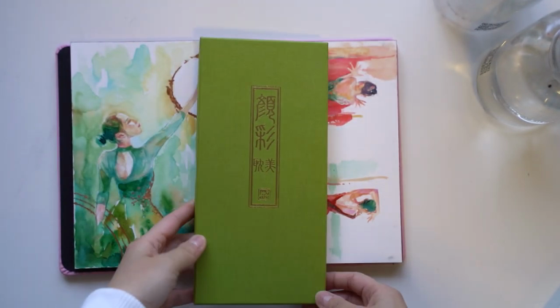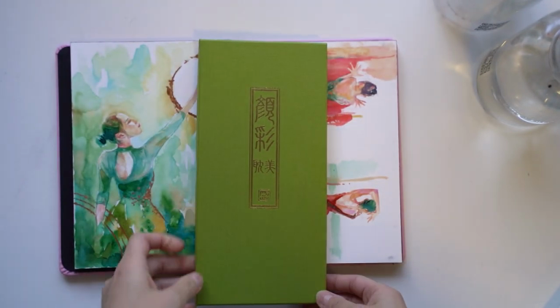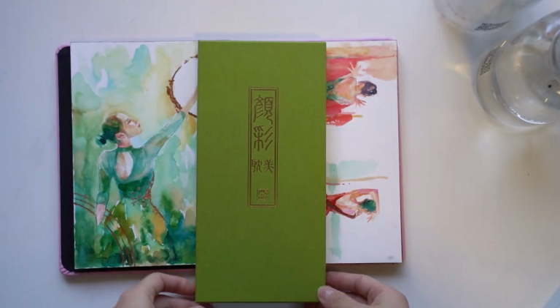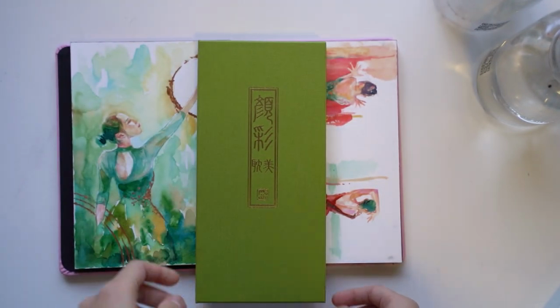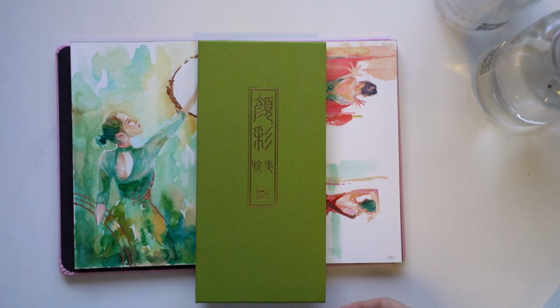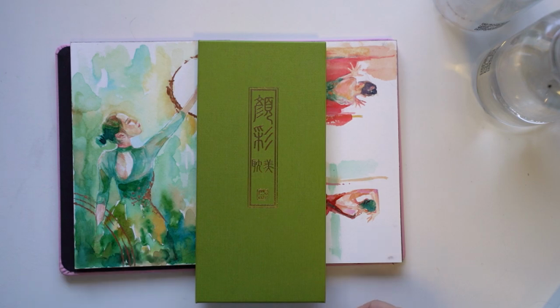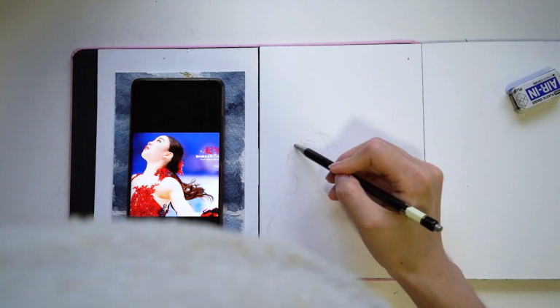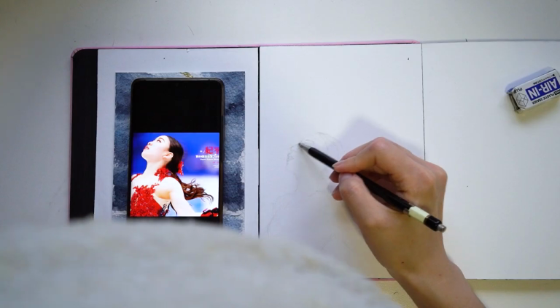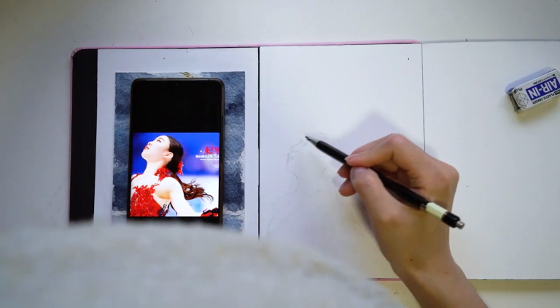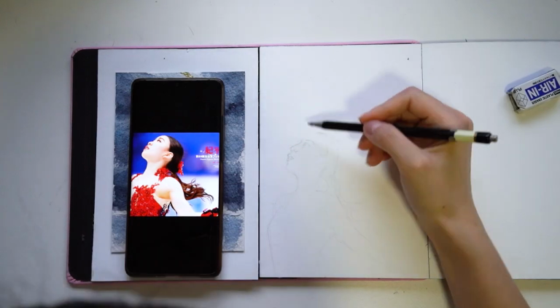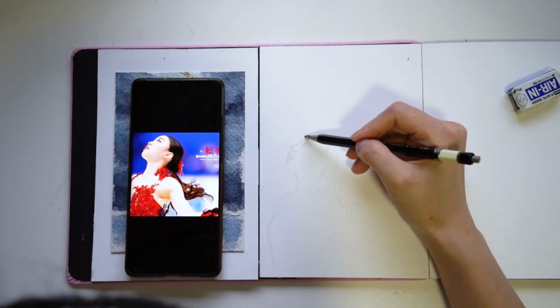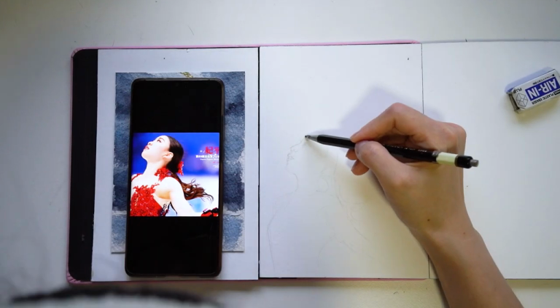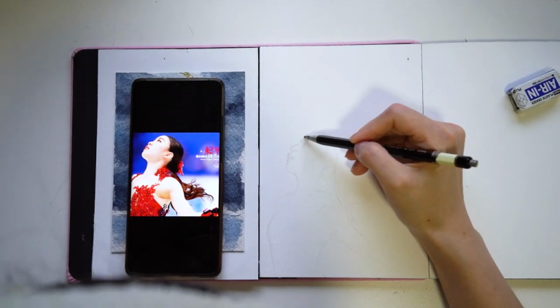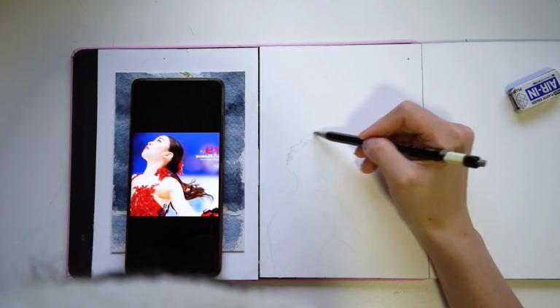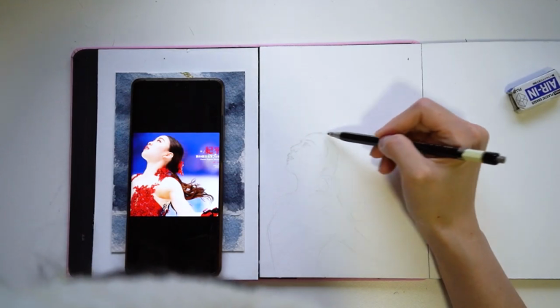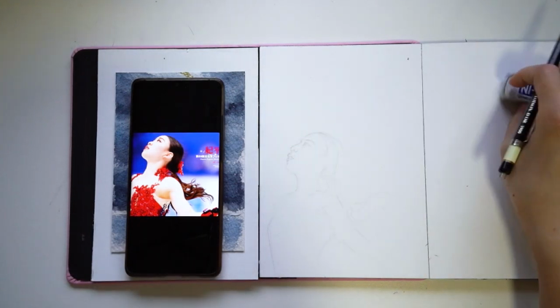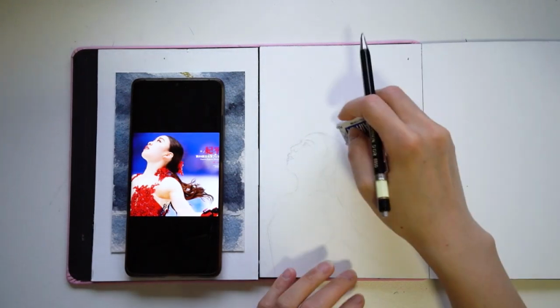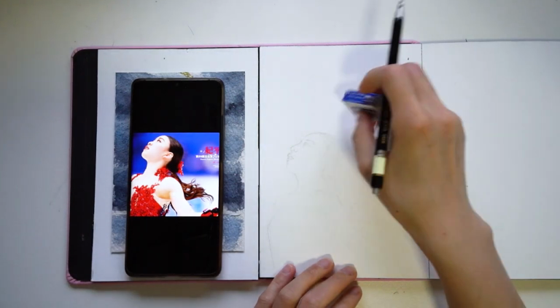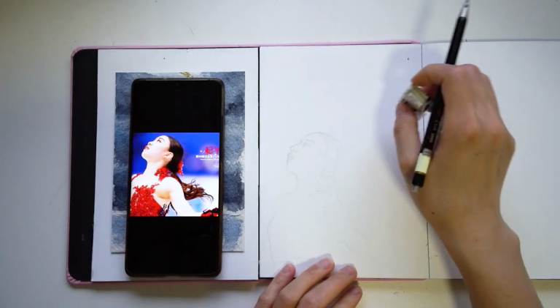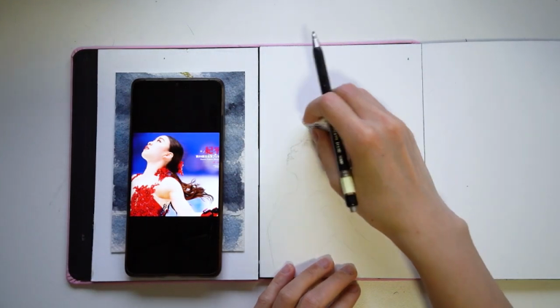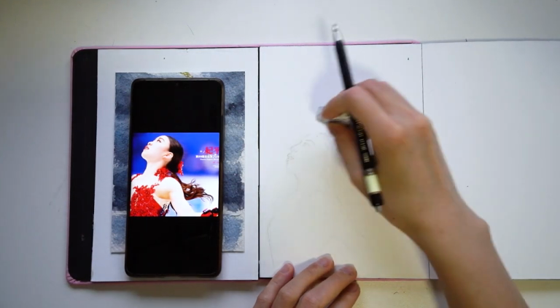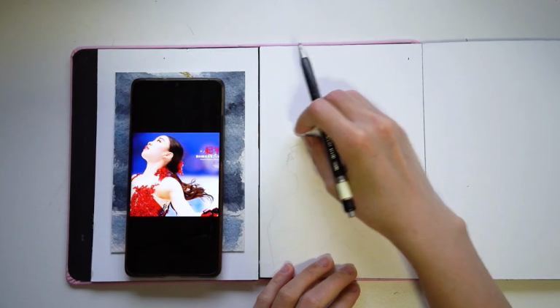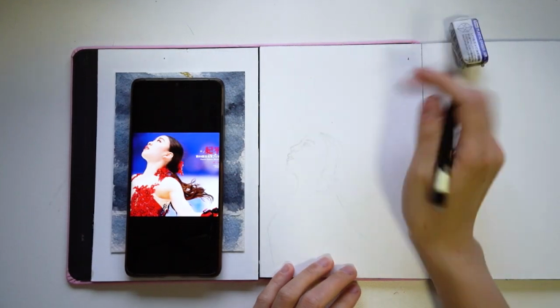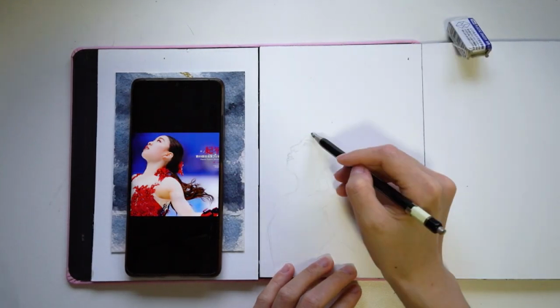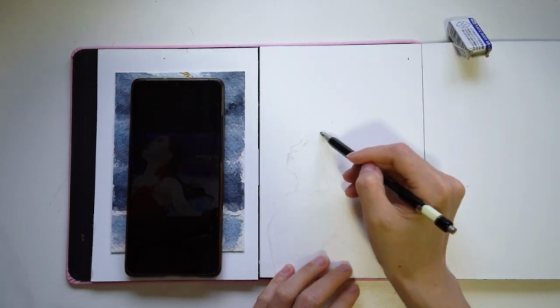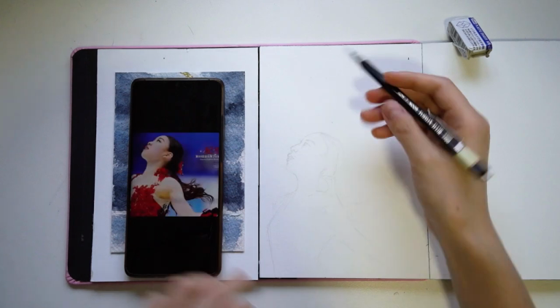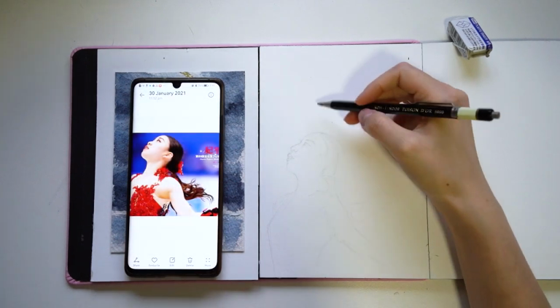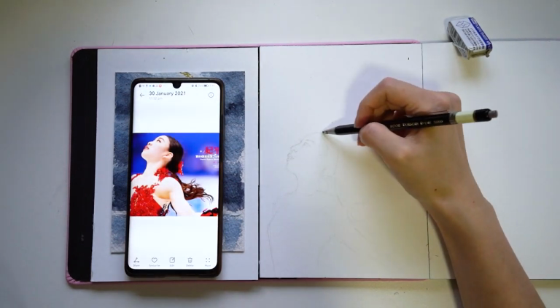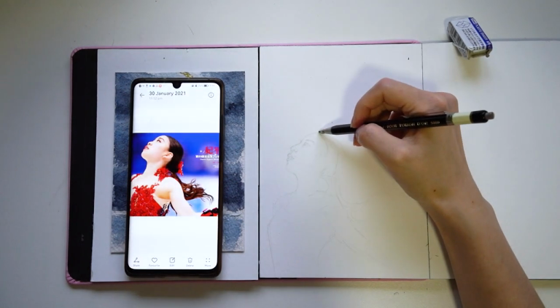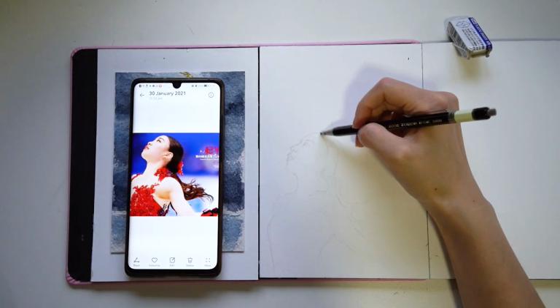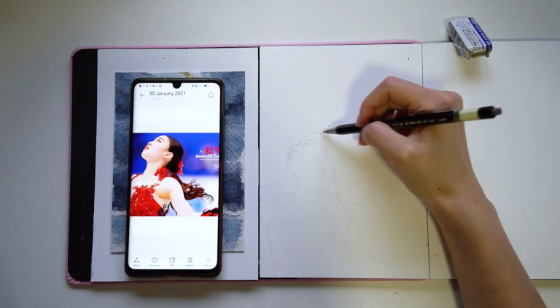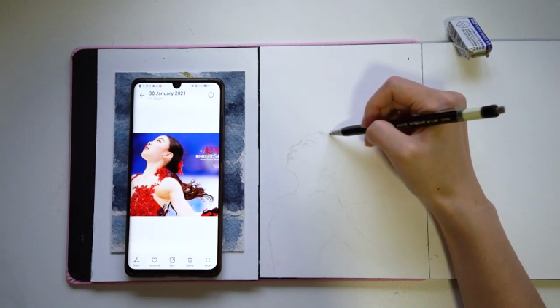And then we'll proceed with some Q&As while I show you a sped-up version of me painting the Surika portrait.